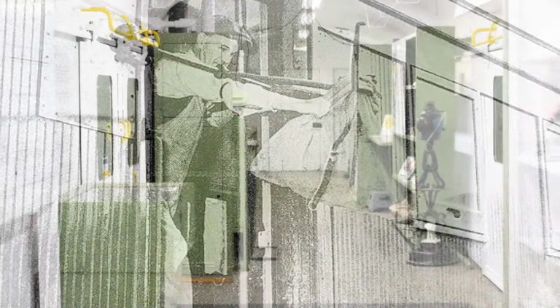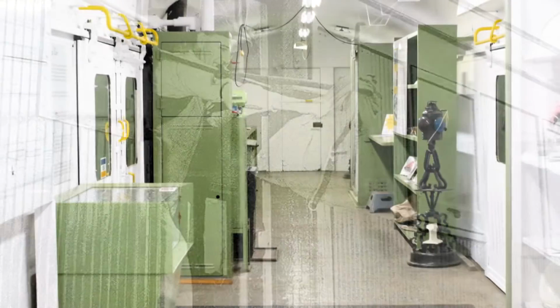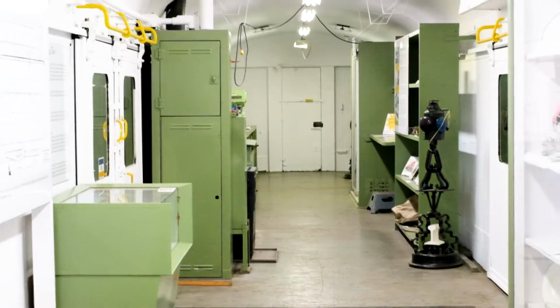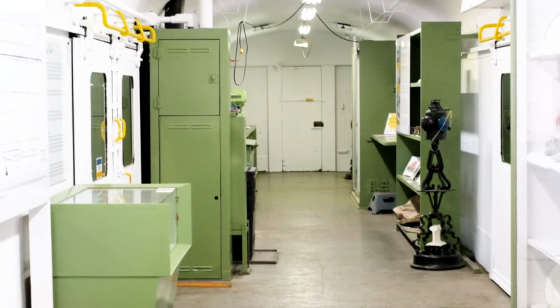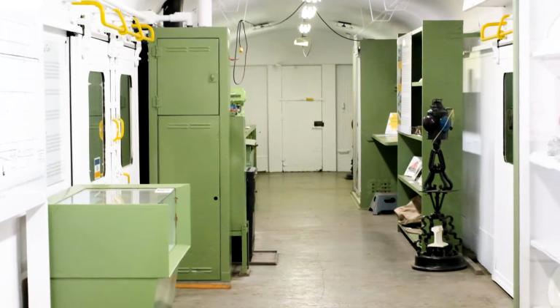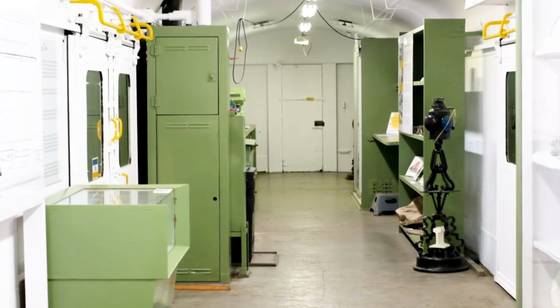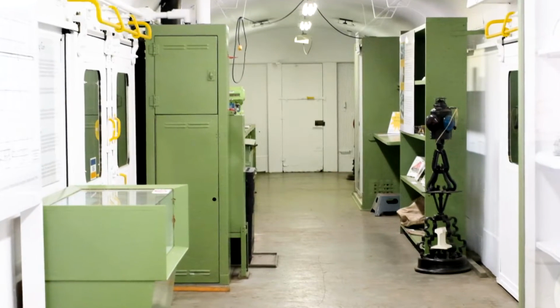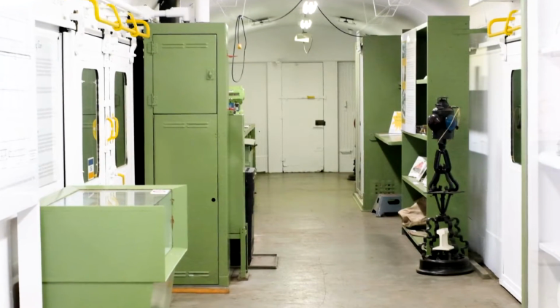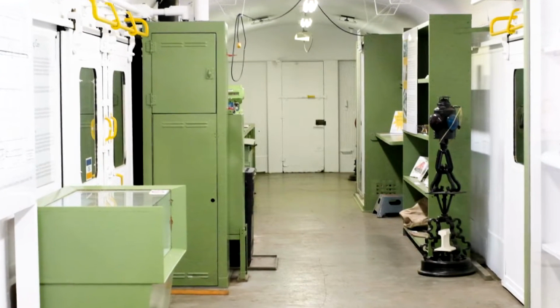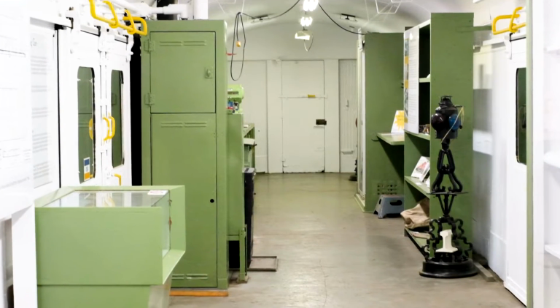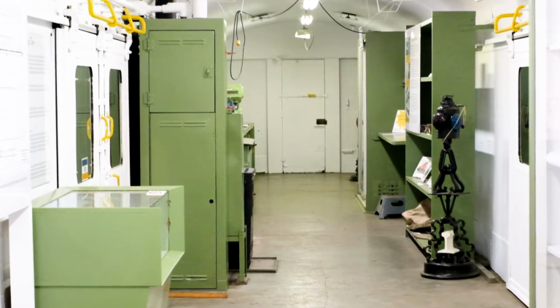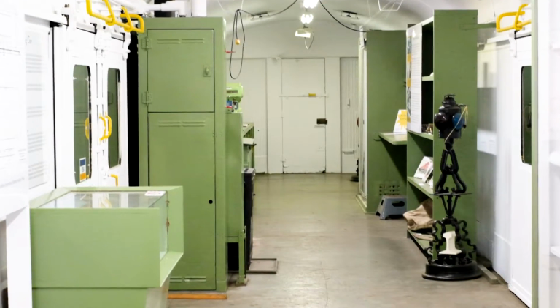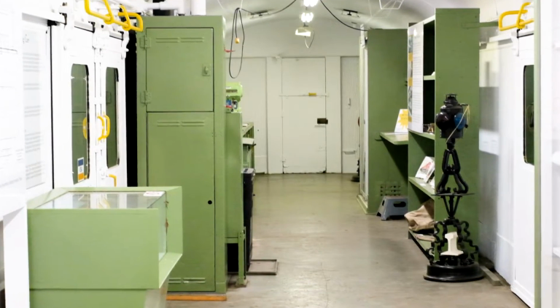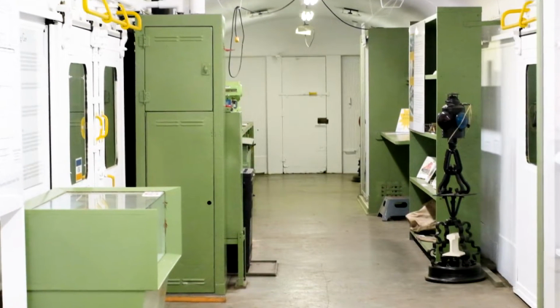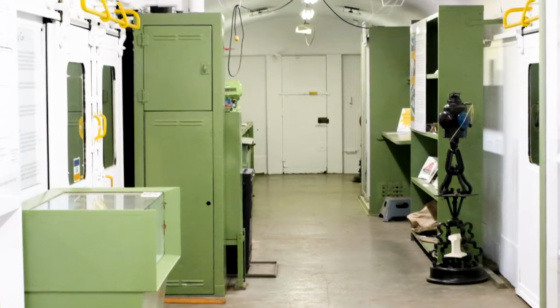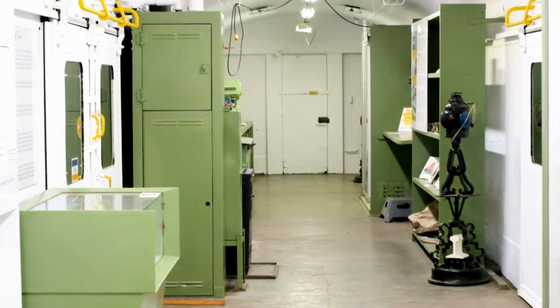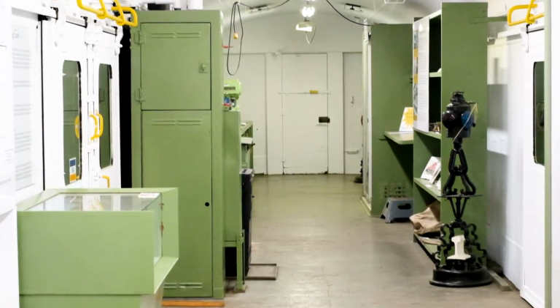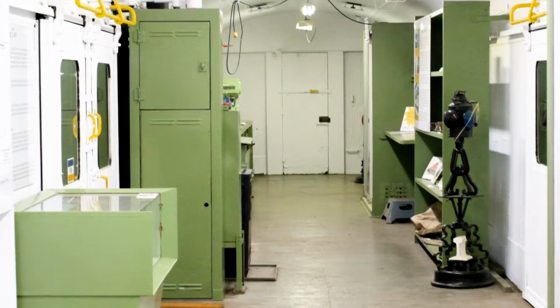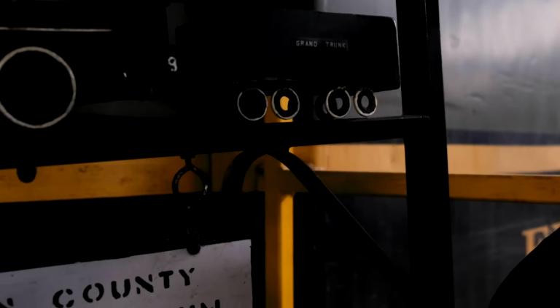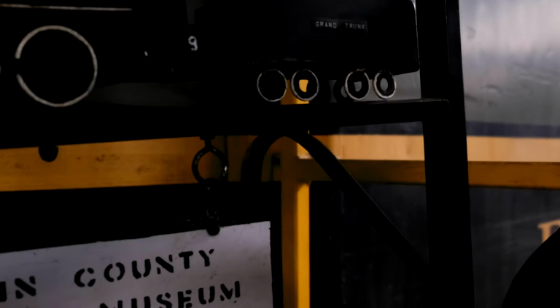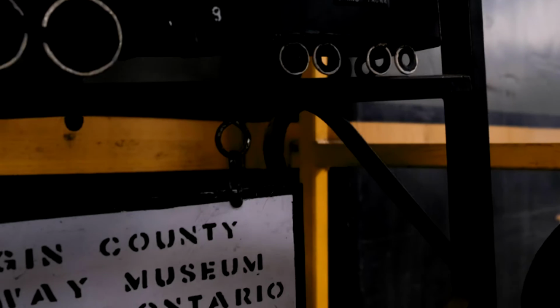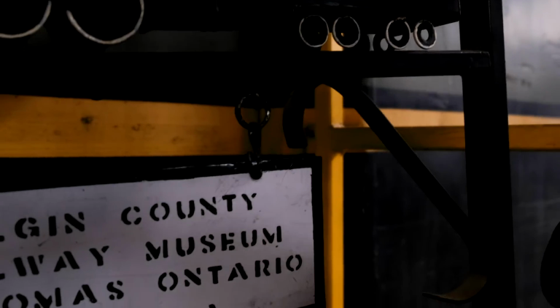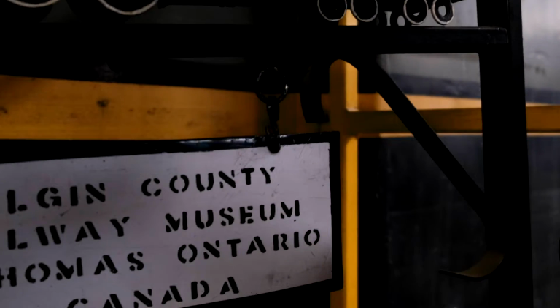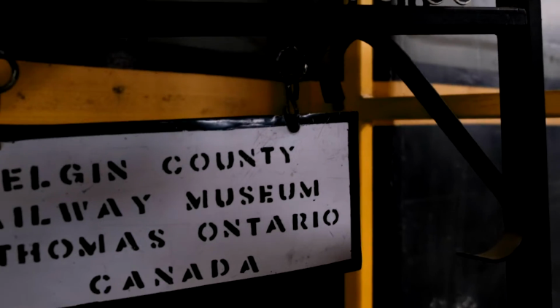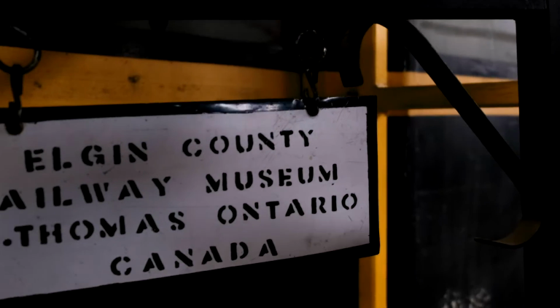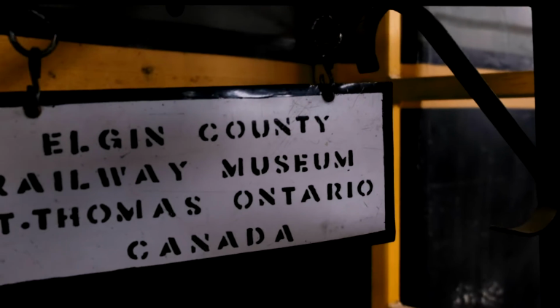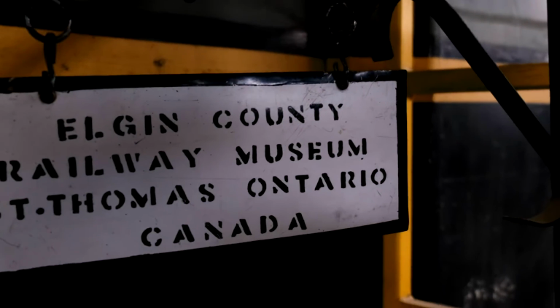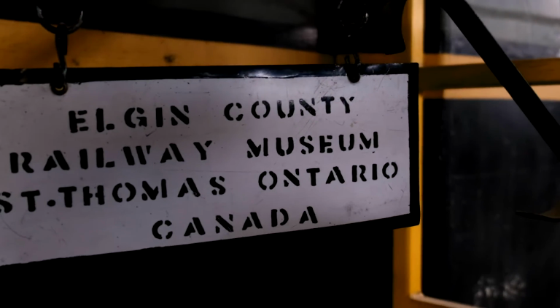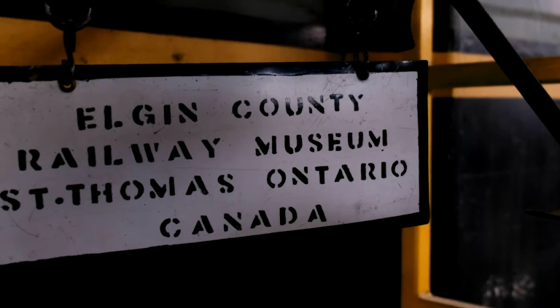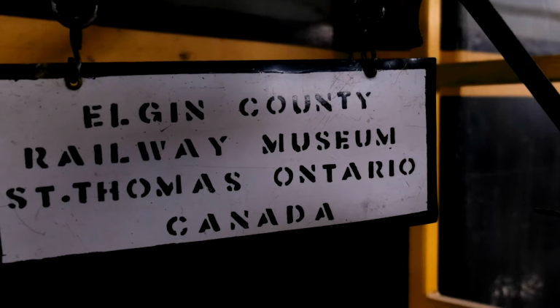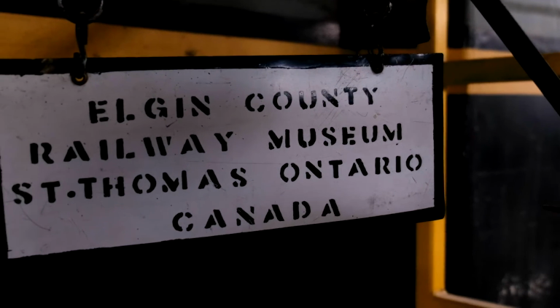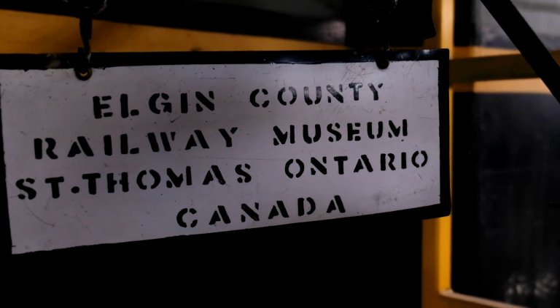This baggage car was retired and became its very own traveling museum, and eventually made its final stop here at the Elgin County Railway Museum.